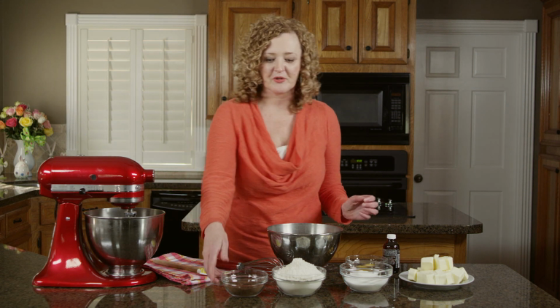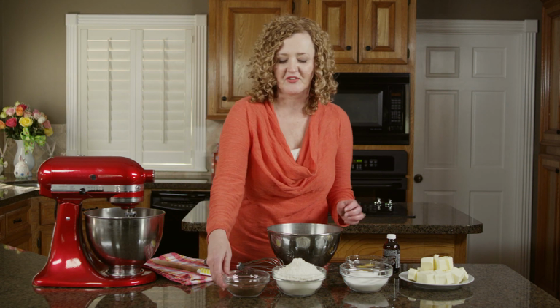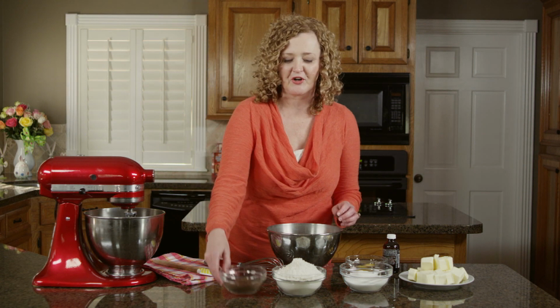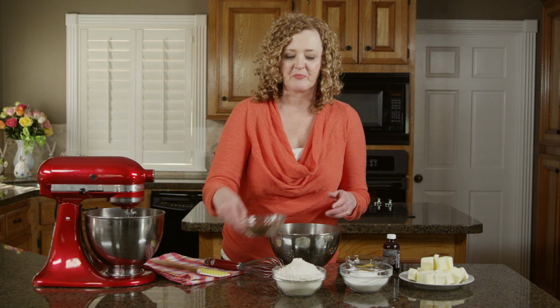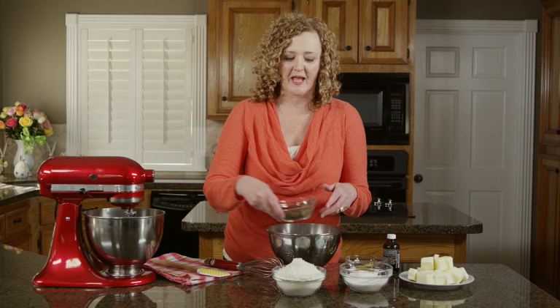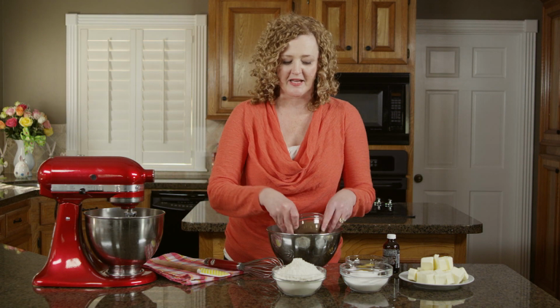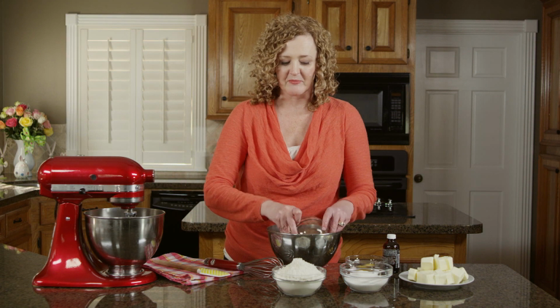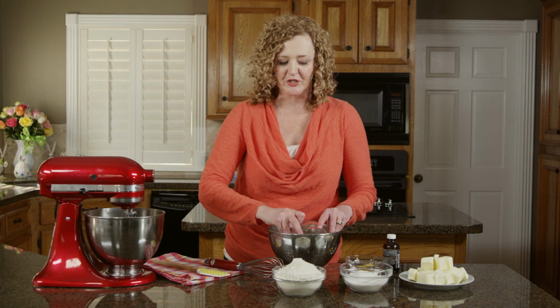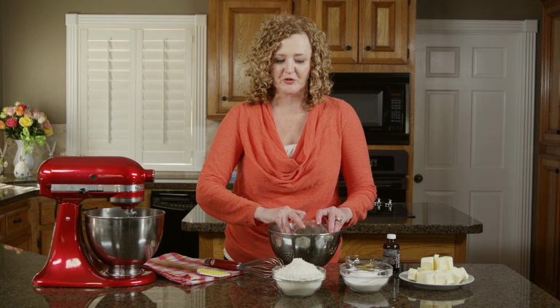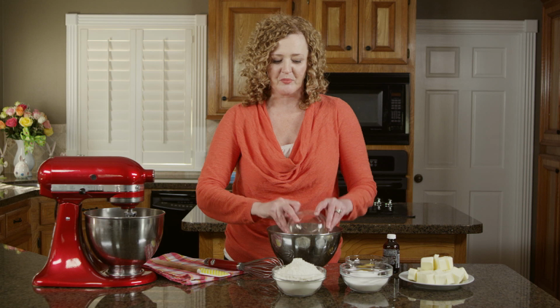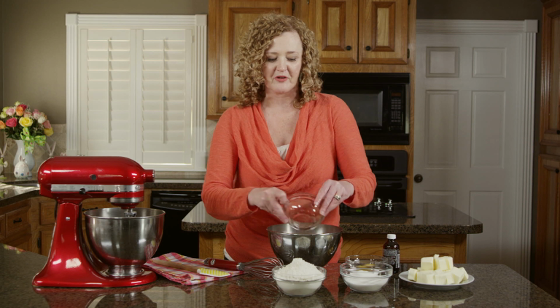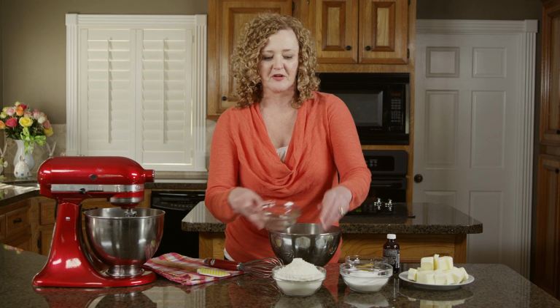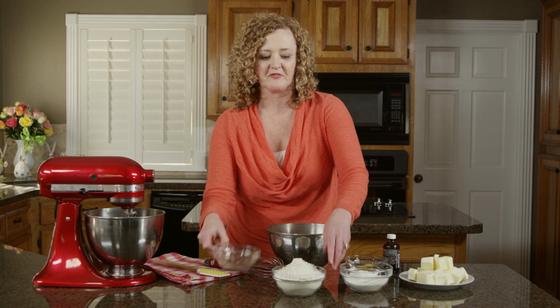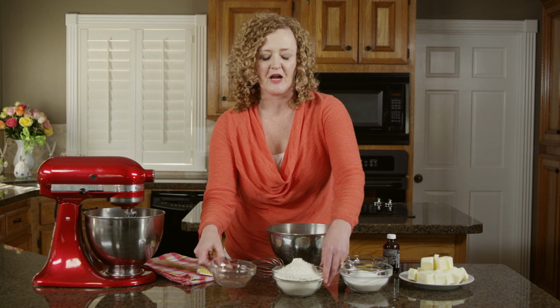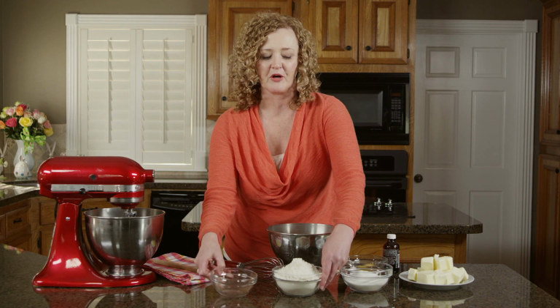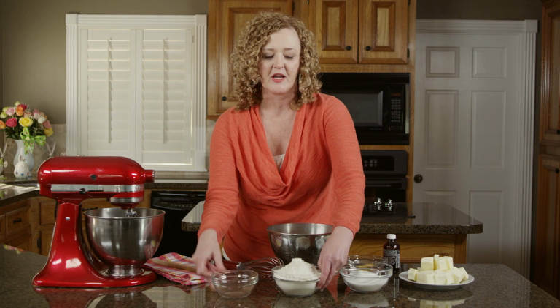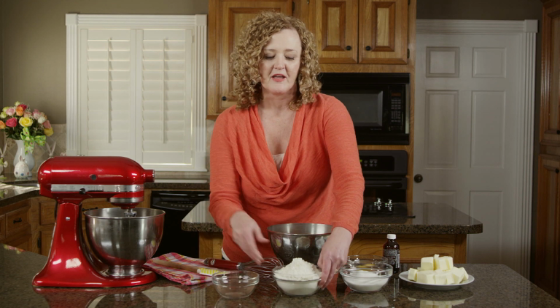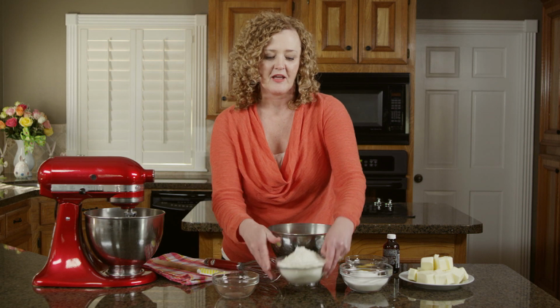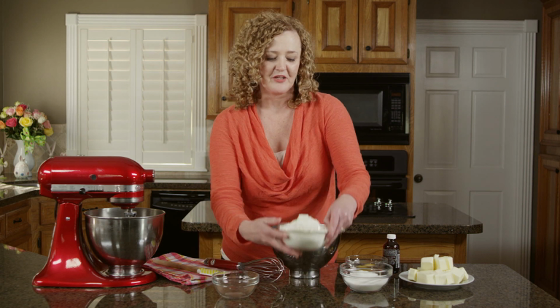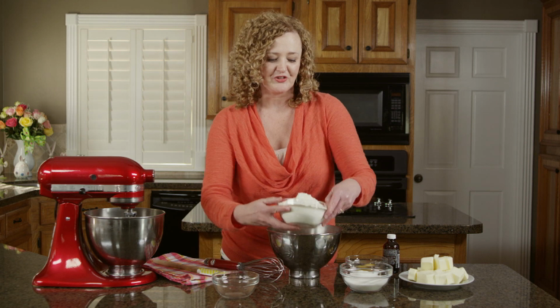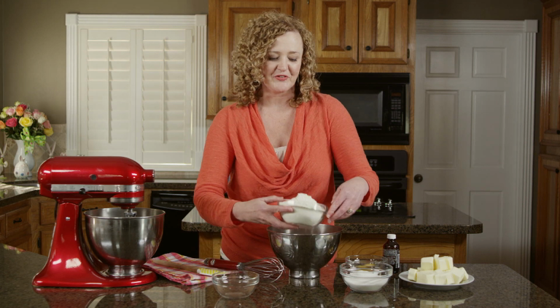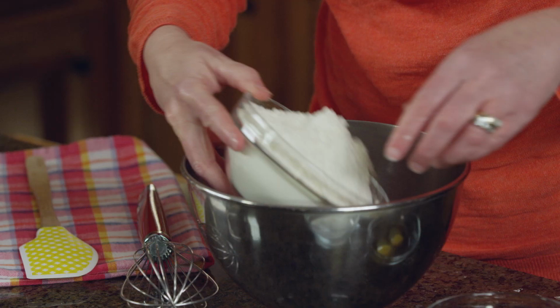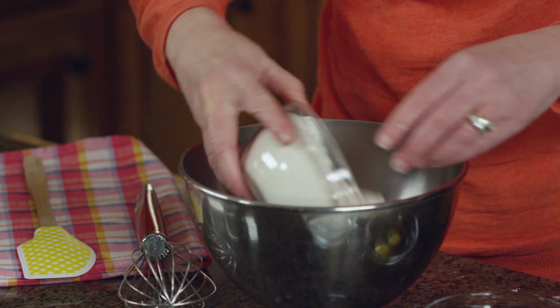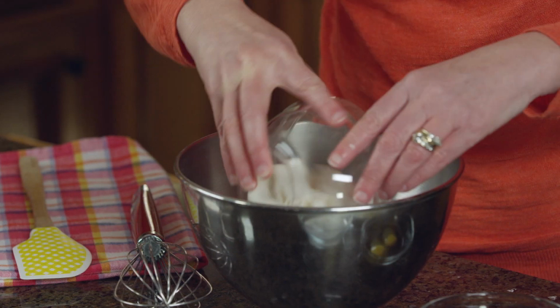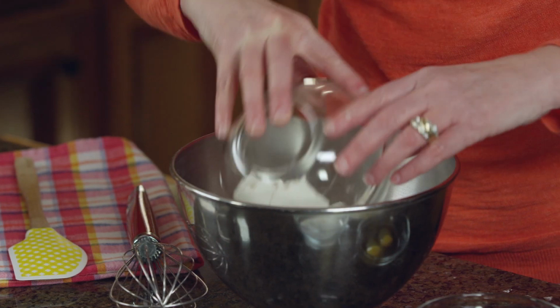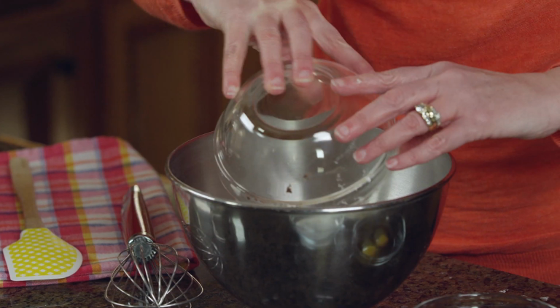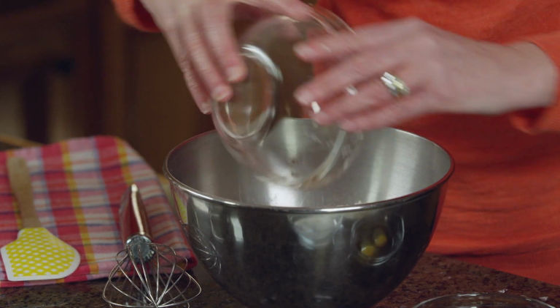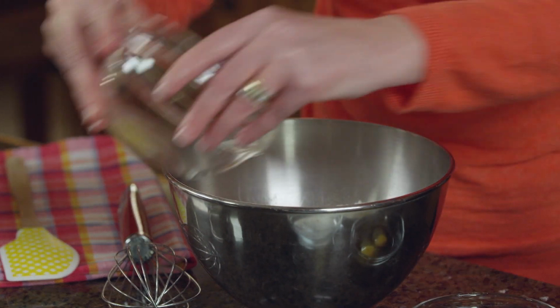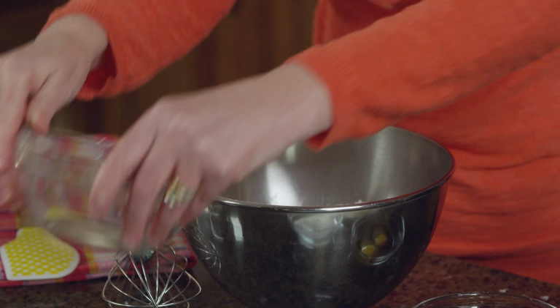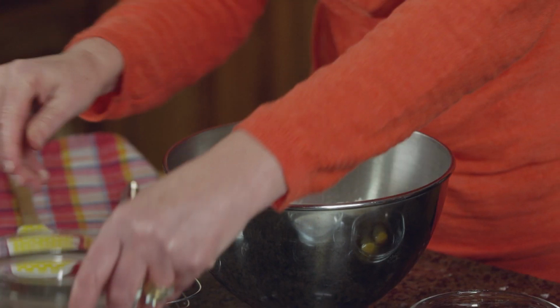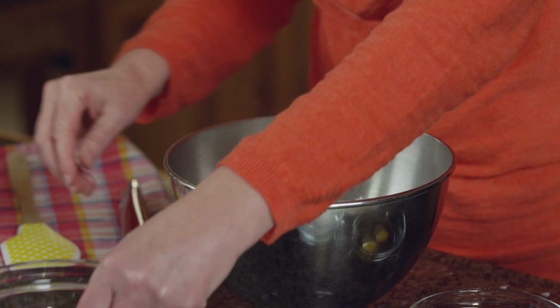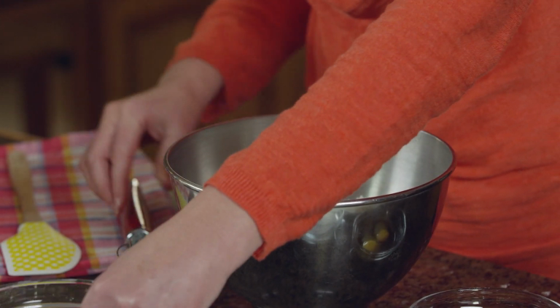First, I'm going to start by adding my cocoa powder and flour and just whisking them together until combined.